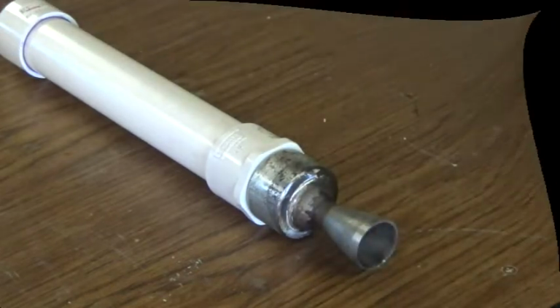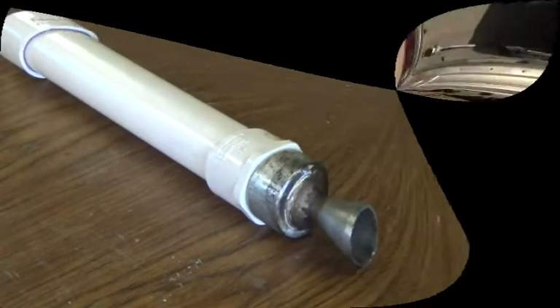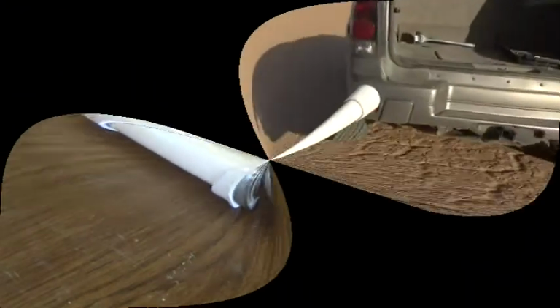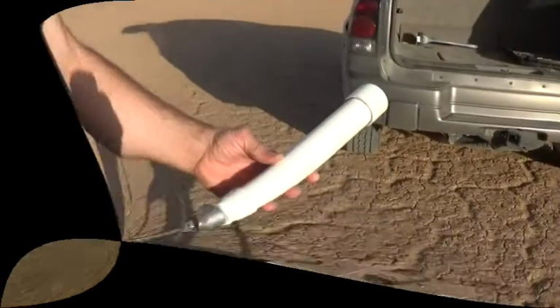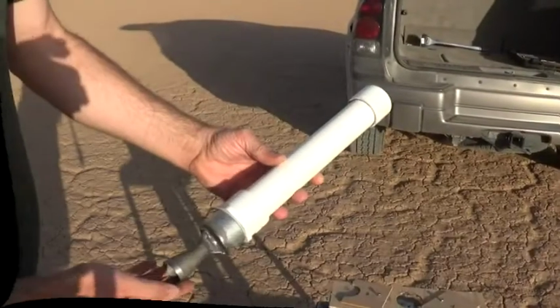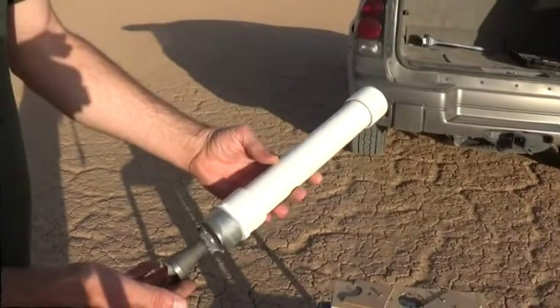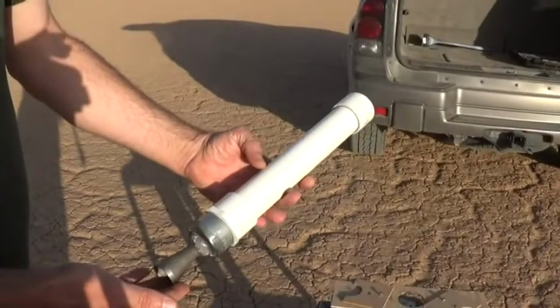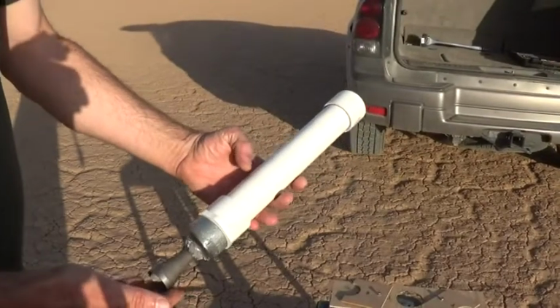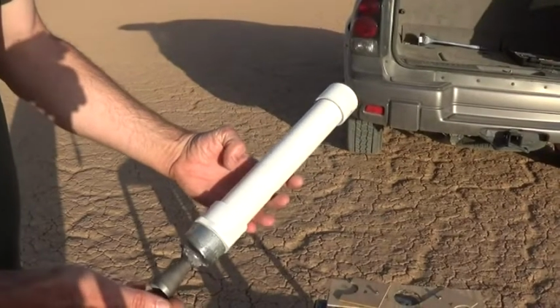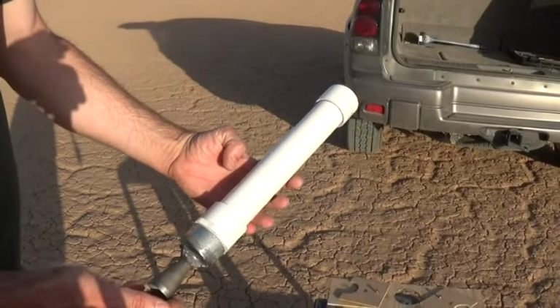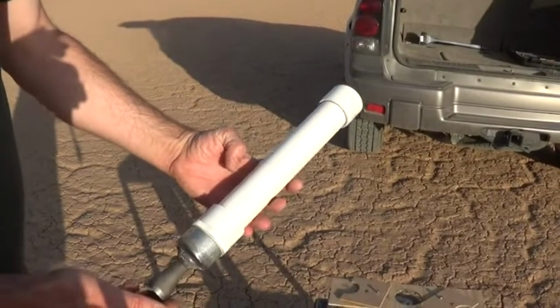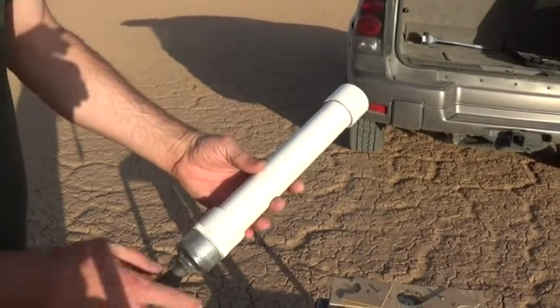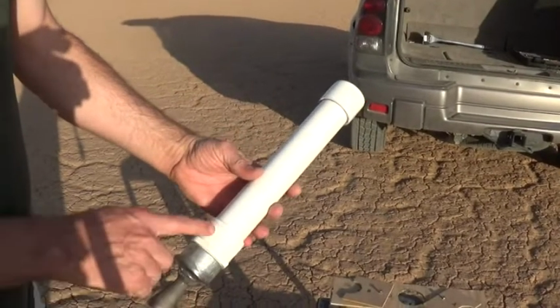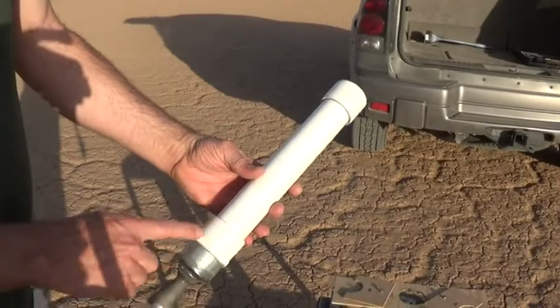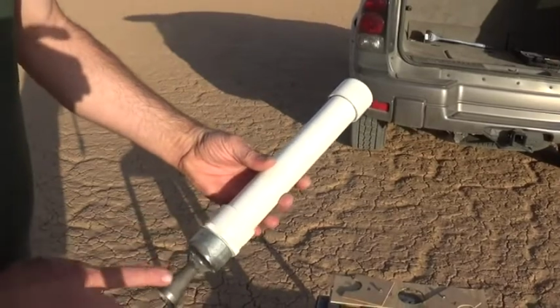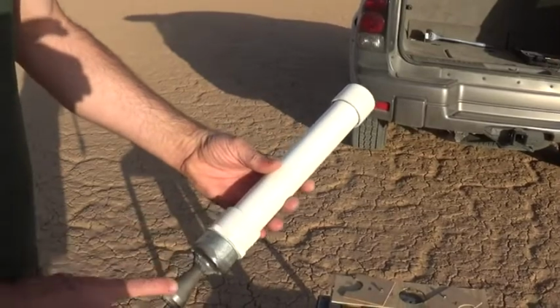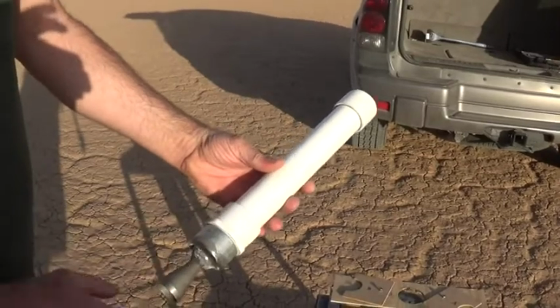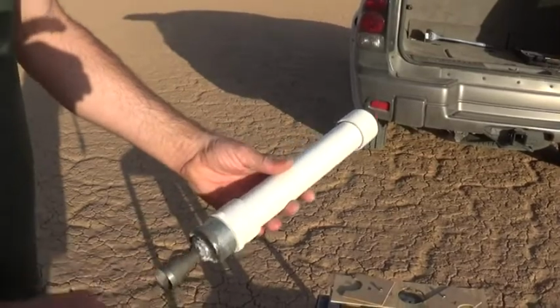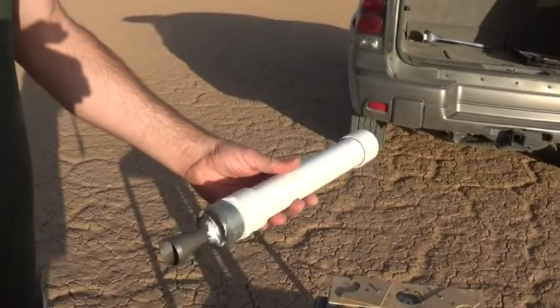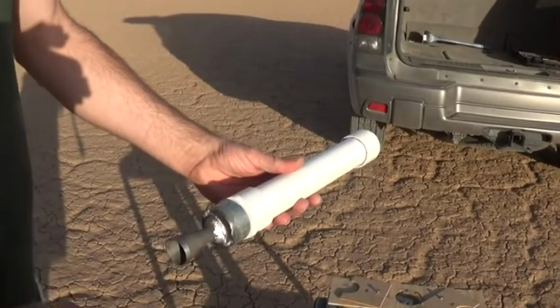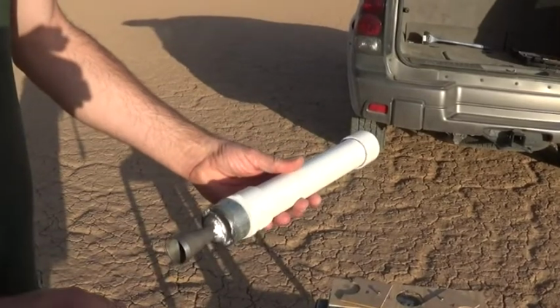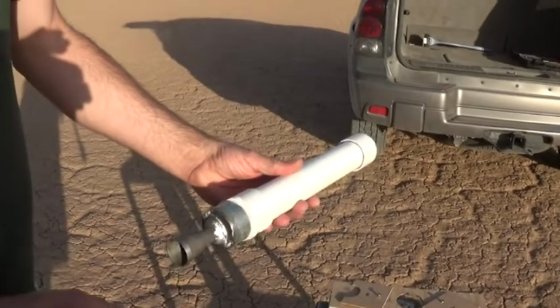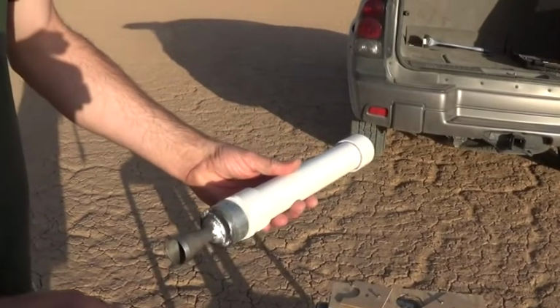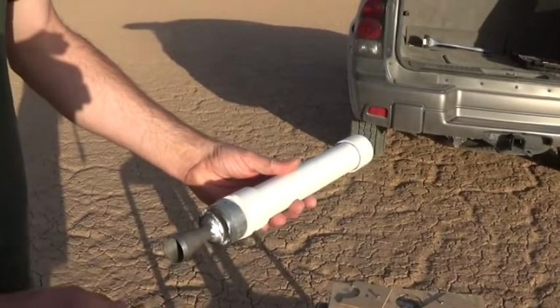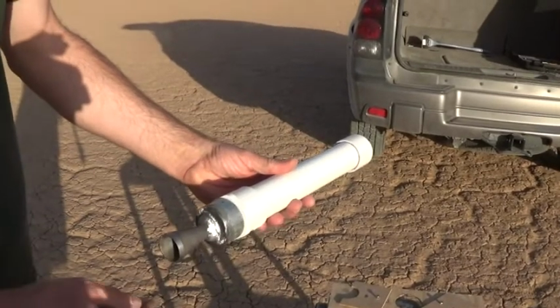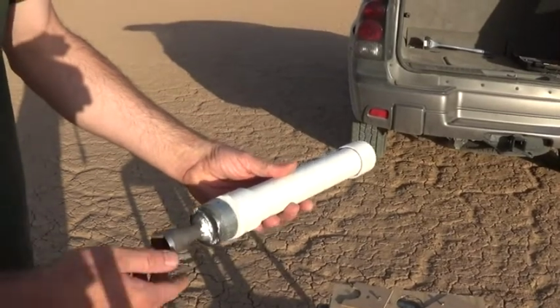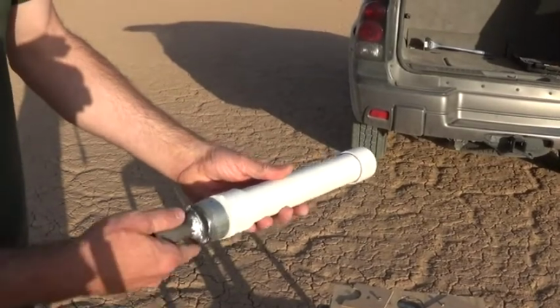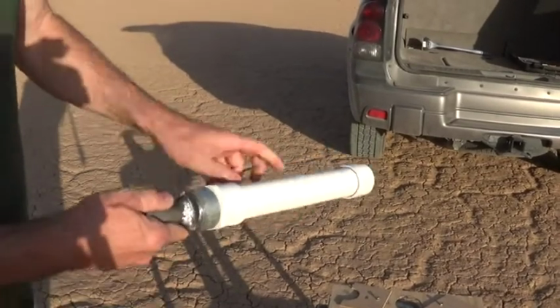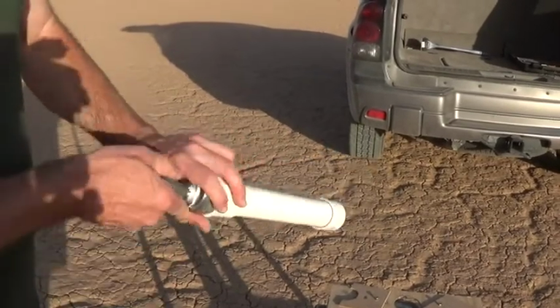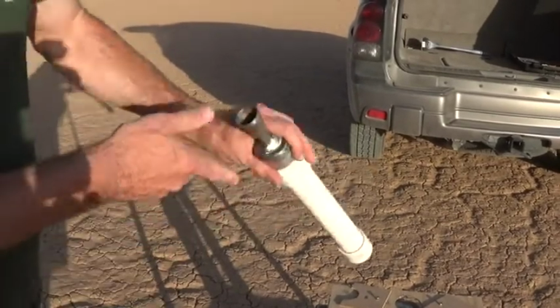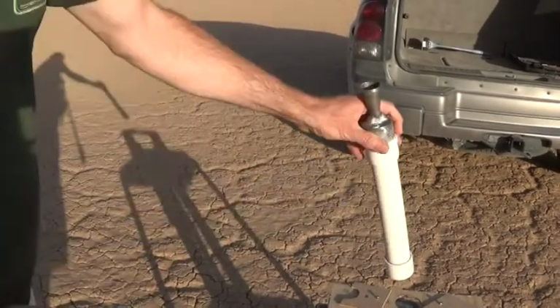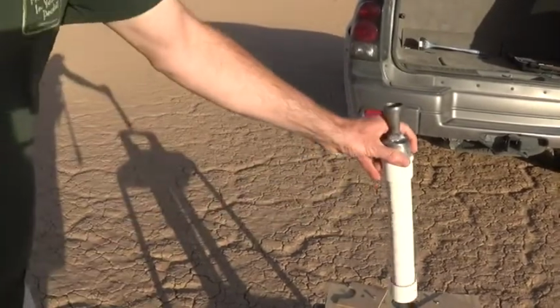All right, it's testing time. We're out here with our Super Monkey motor and our Gen 5 nozzle. Give it a try.